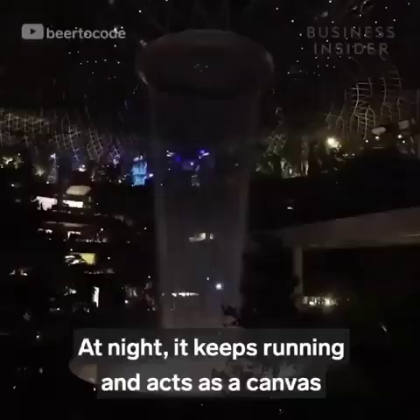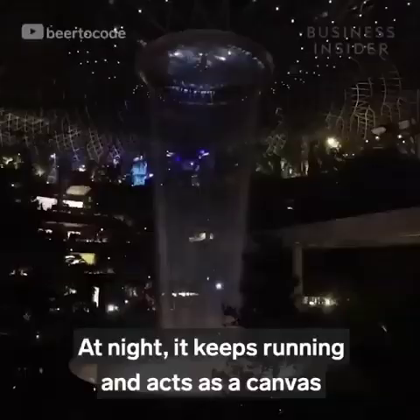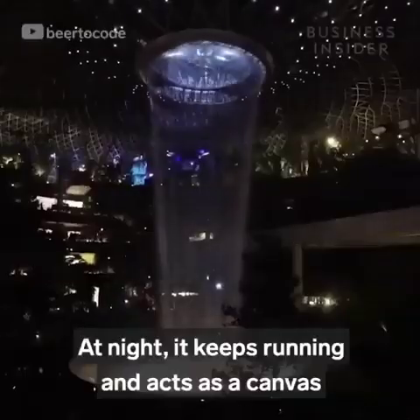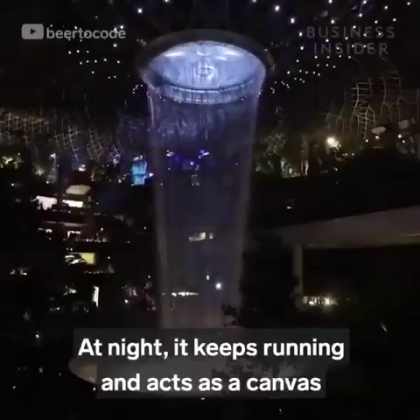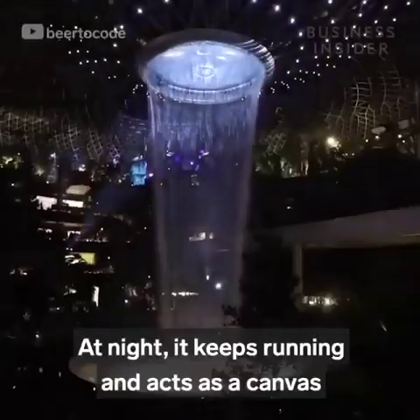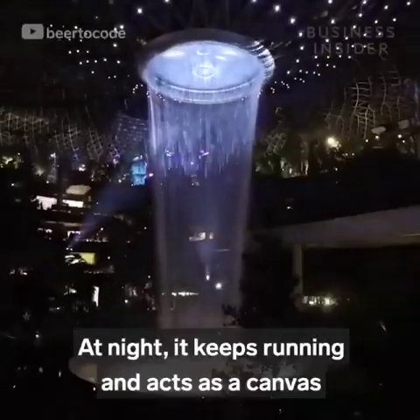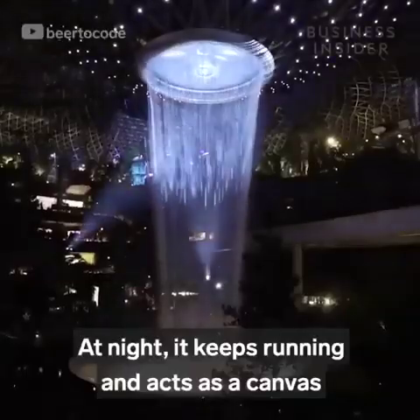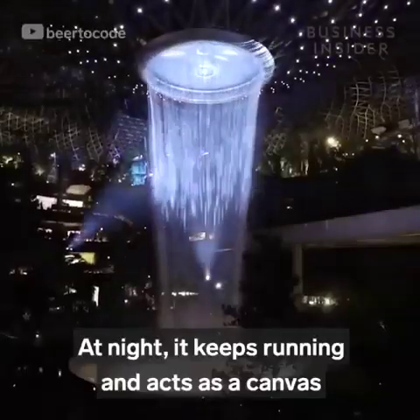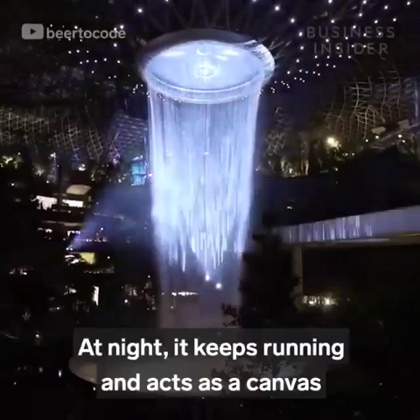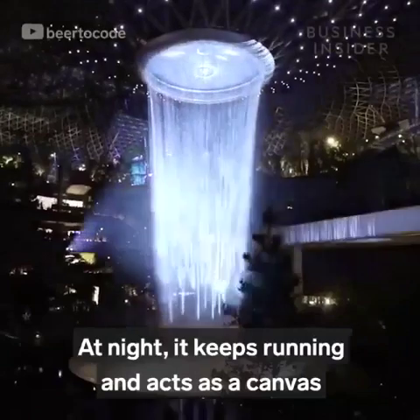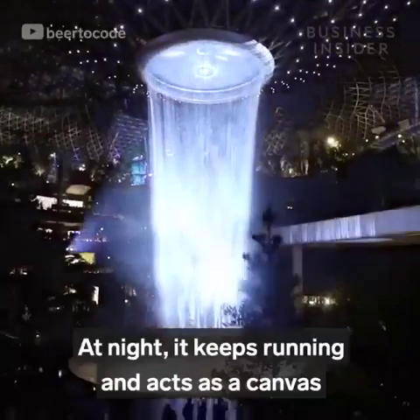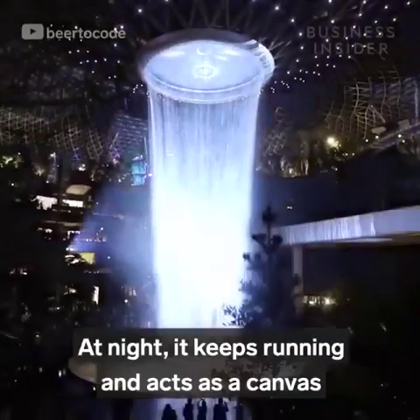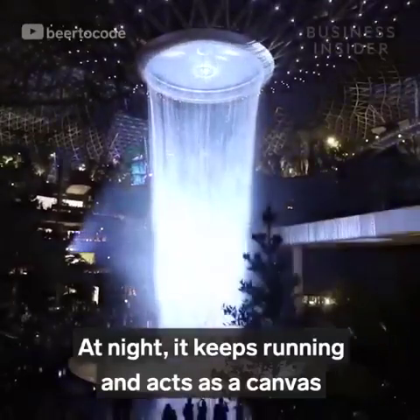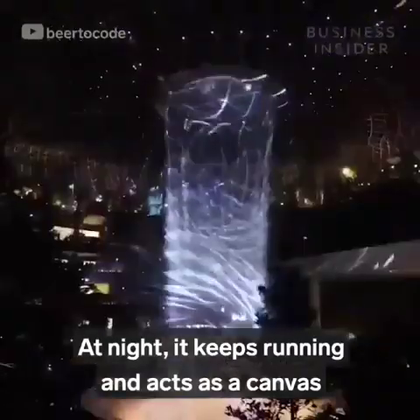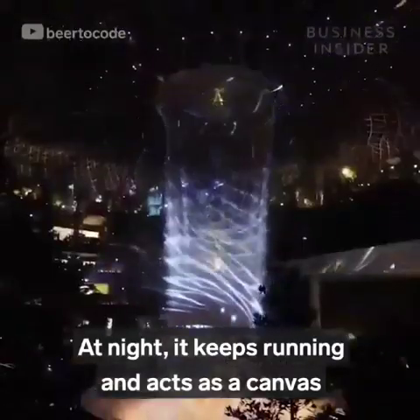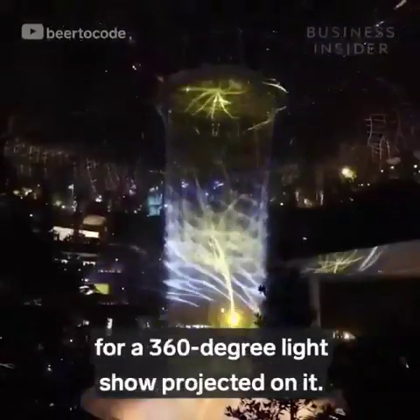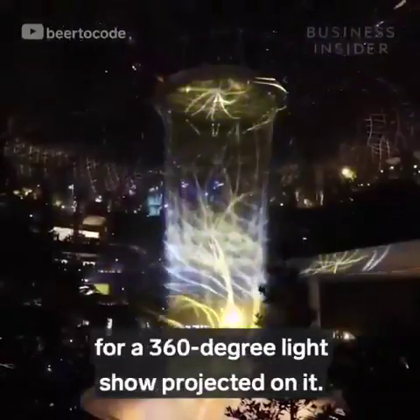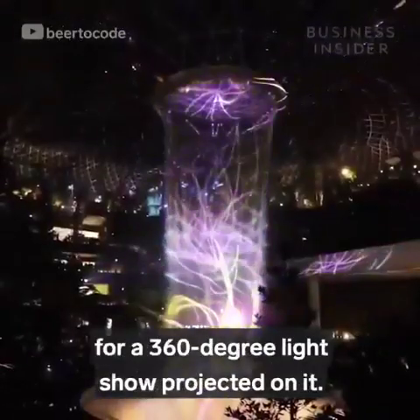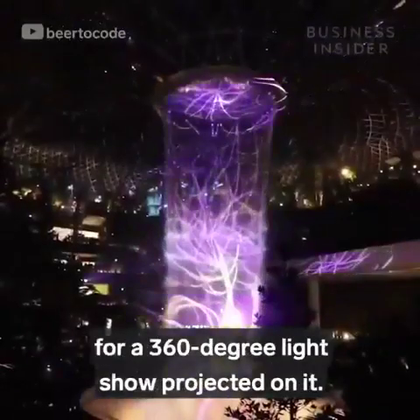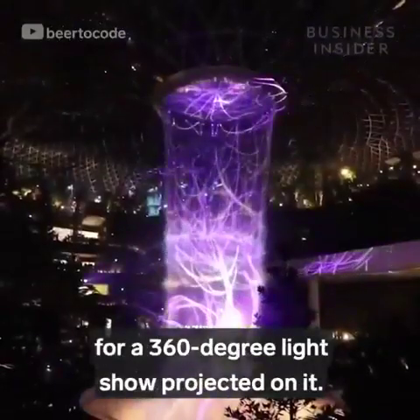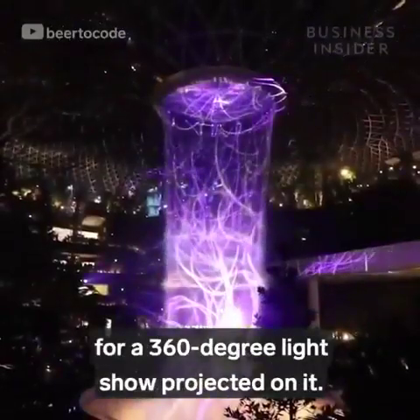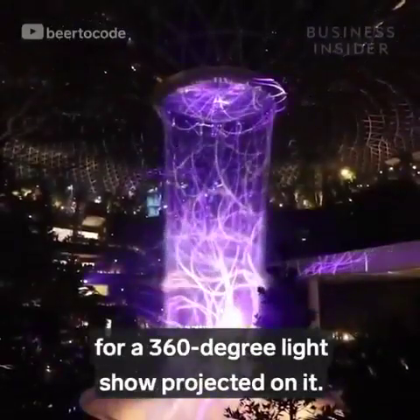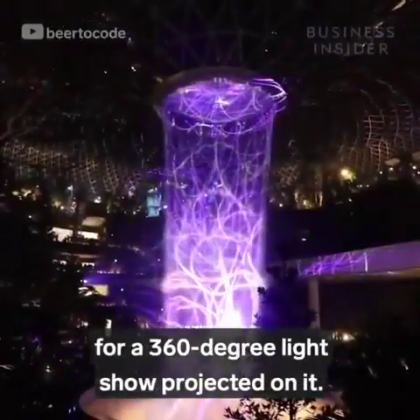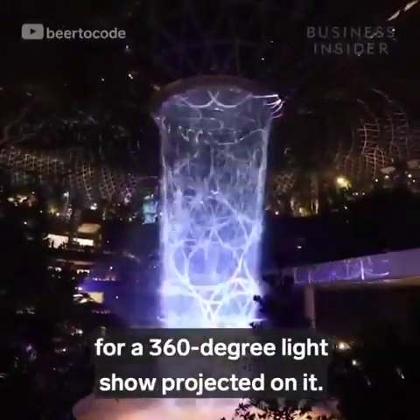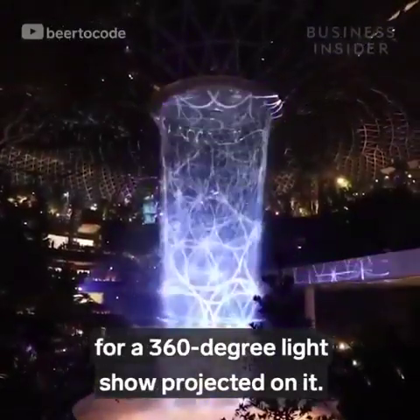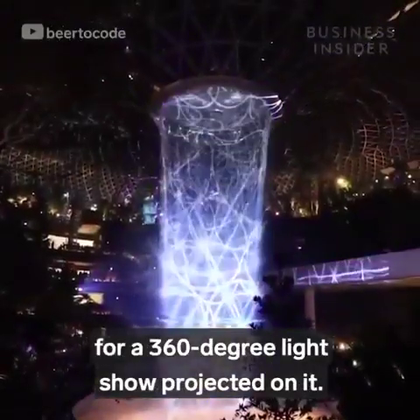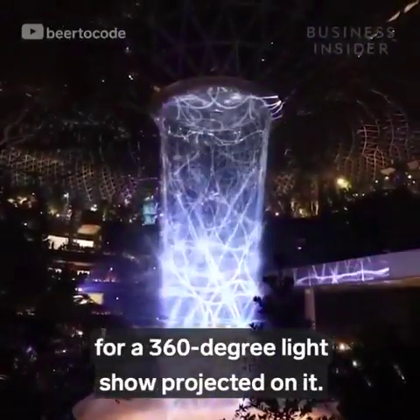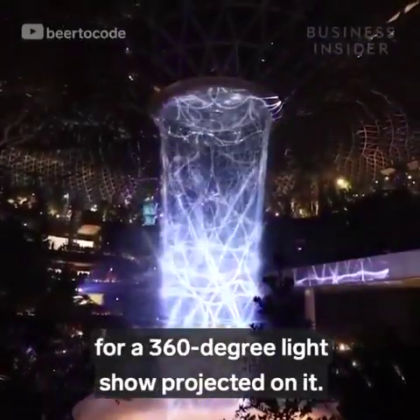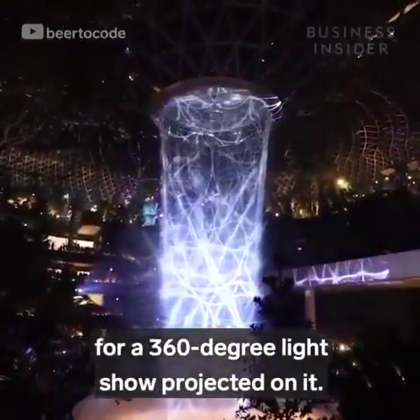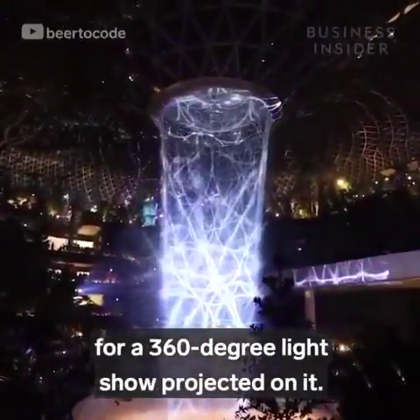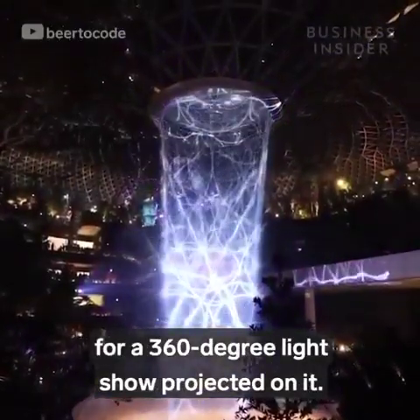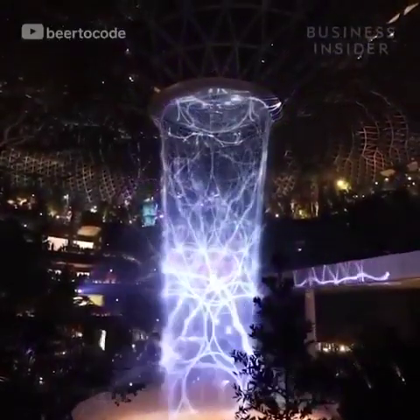At night, it keeps running and acts as a canvas for a 360-degree light show projected on it.